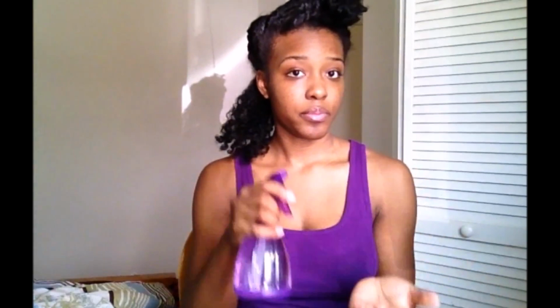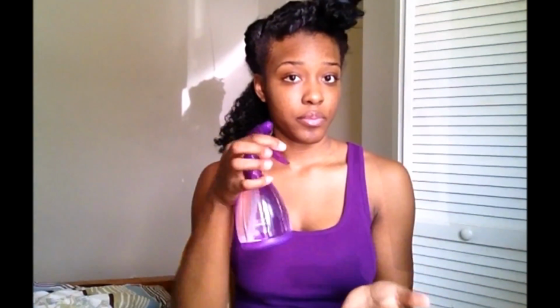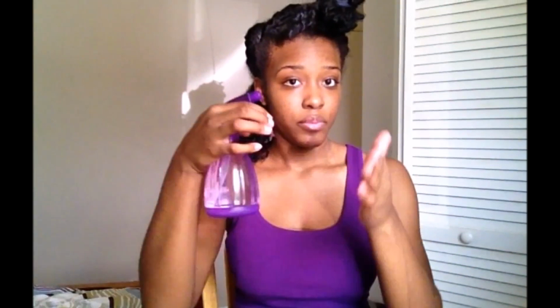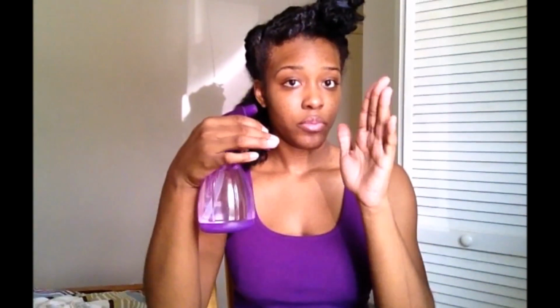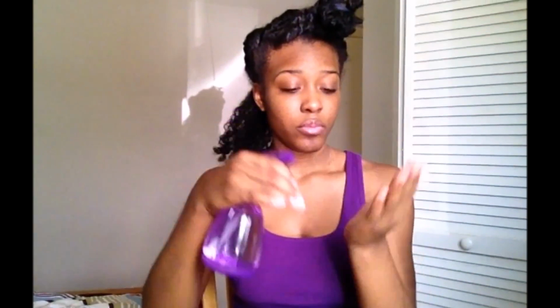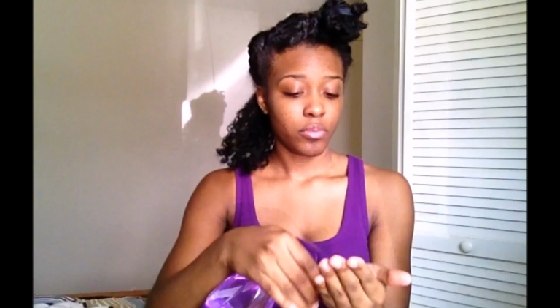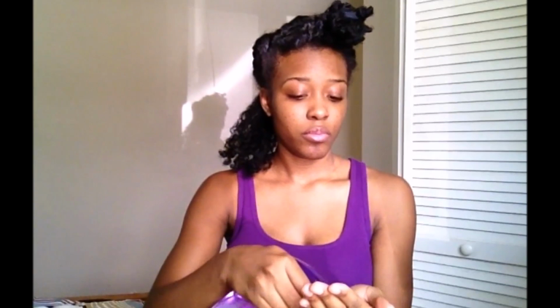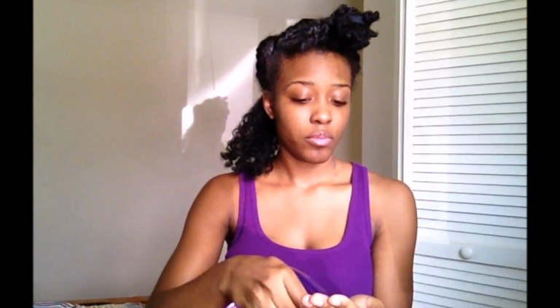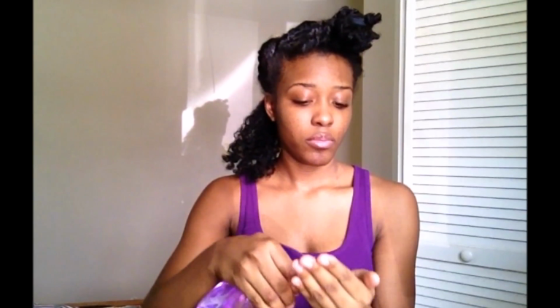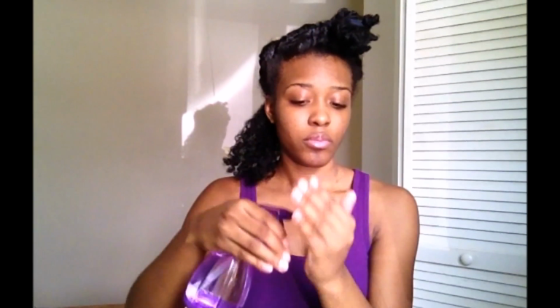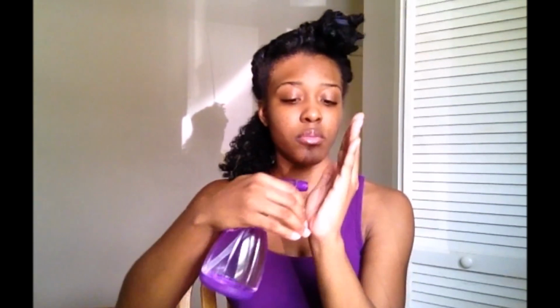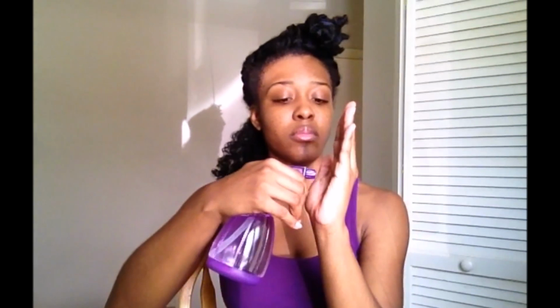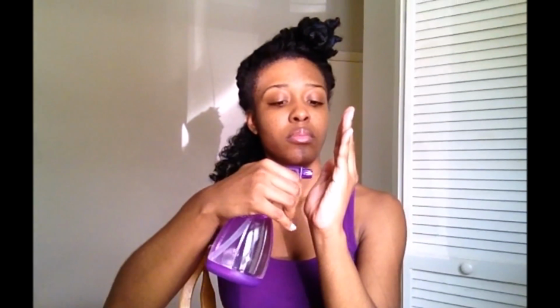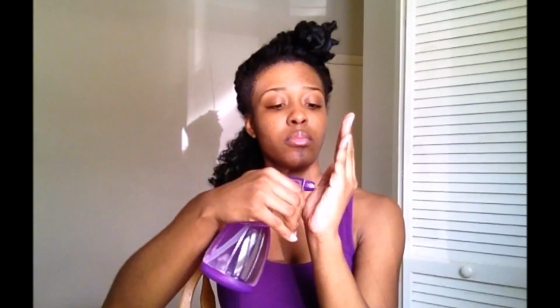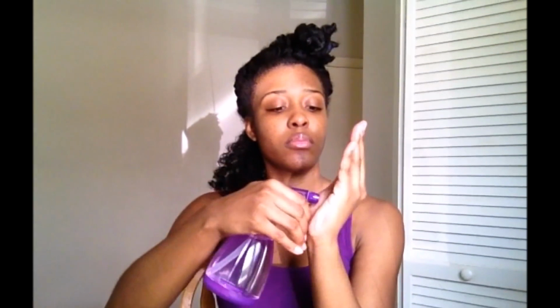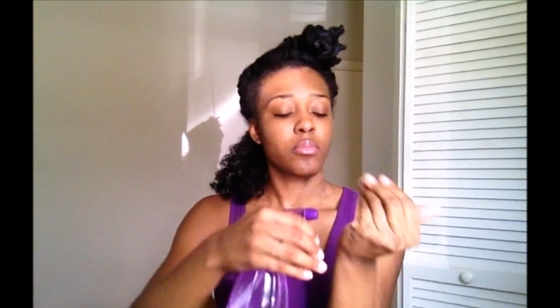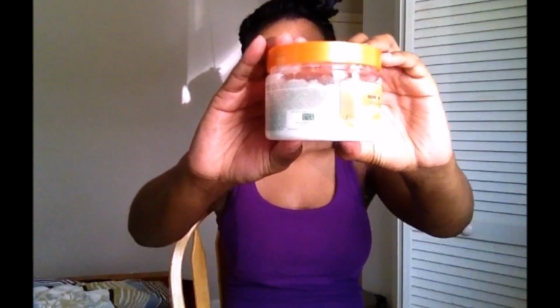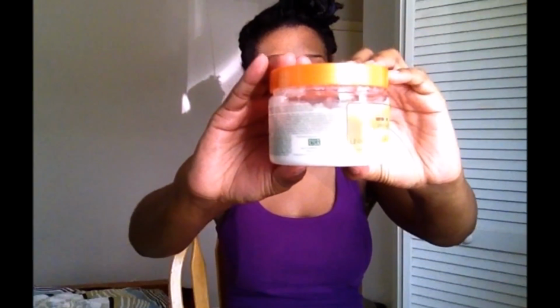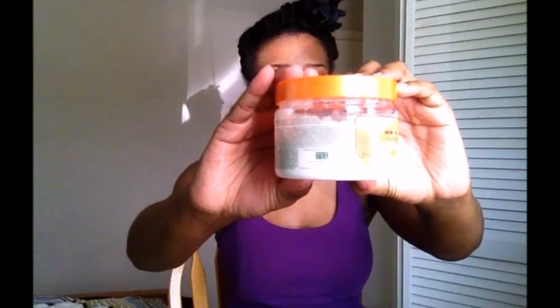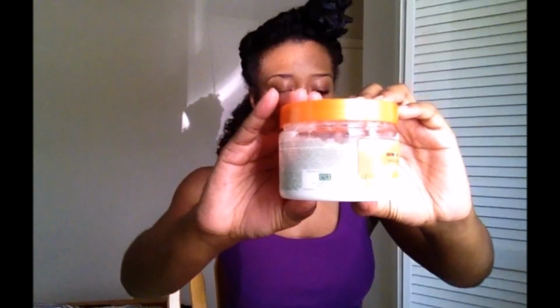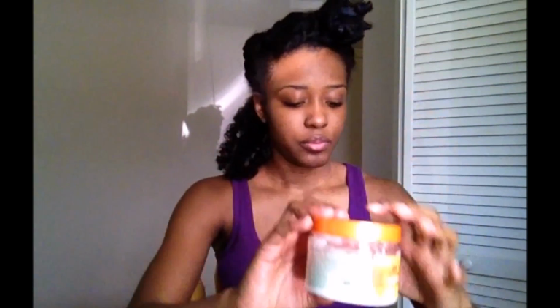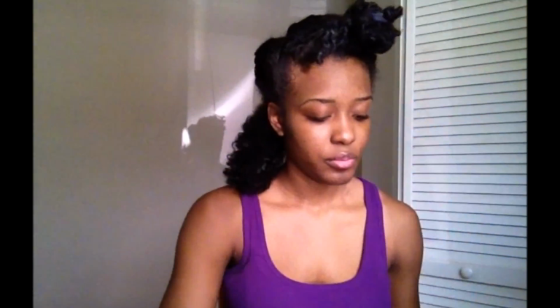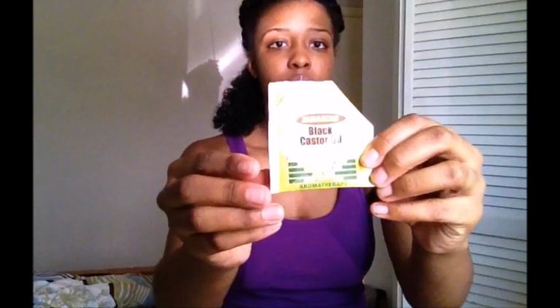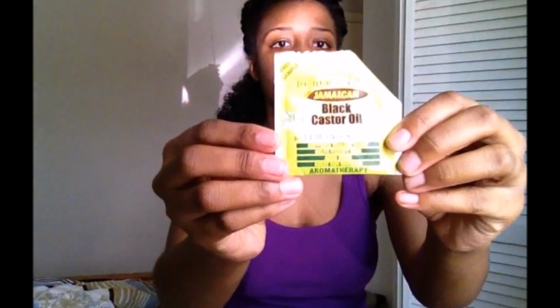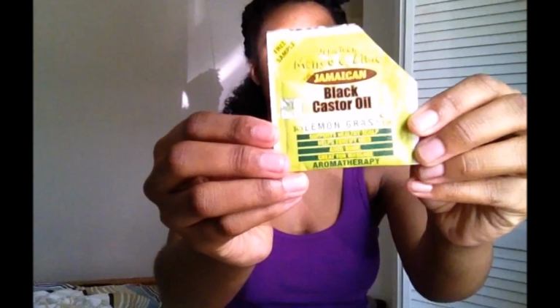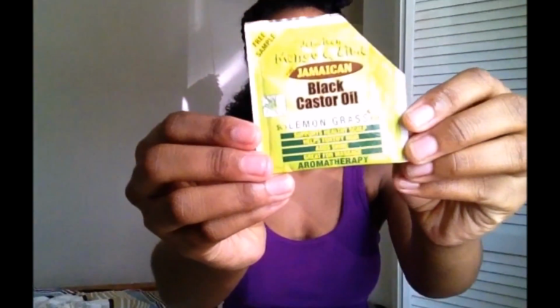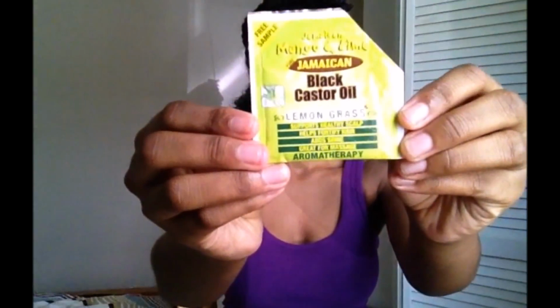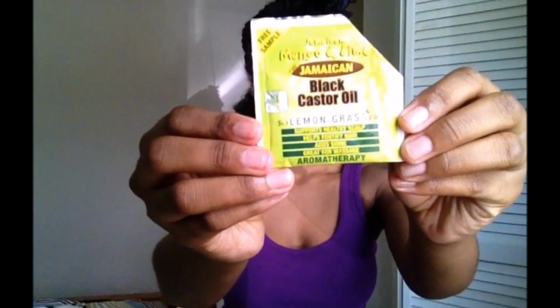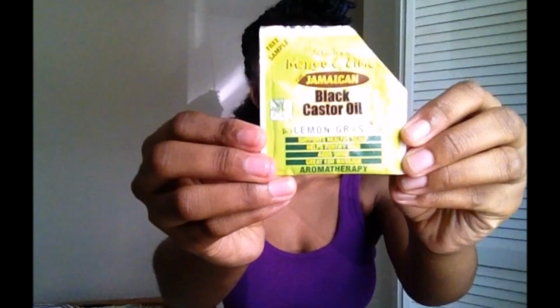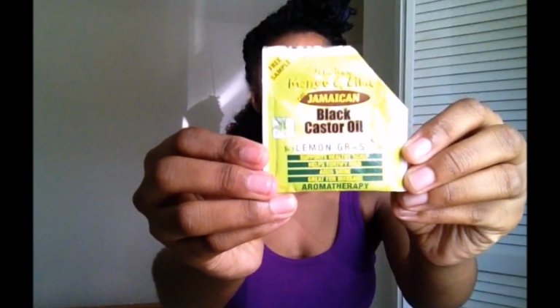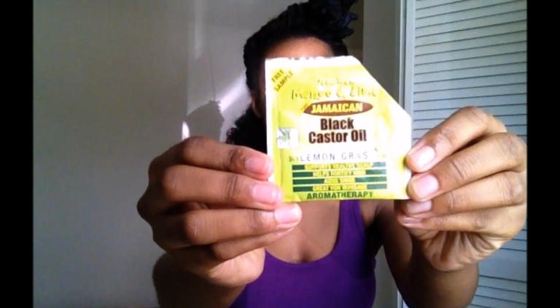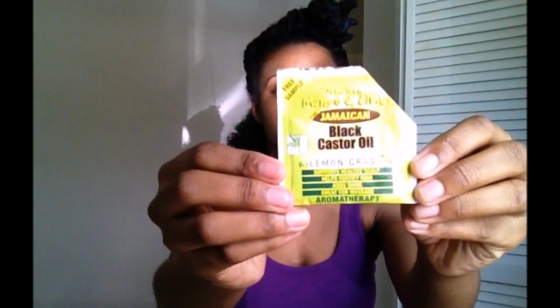The products we'll be using are water, a leave-in conditioner of your choice, and Jamaican black castor oil.